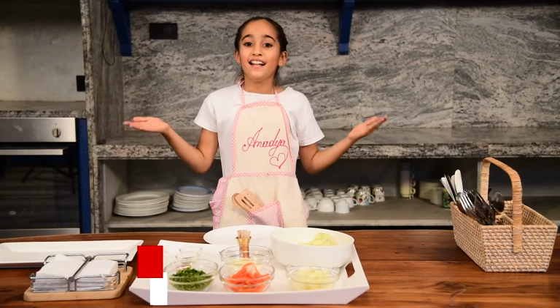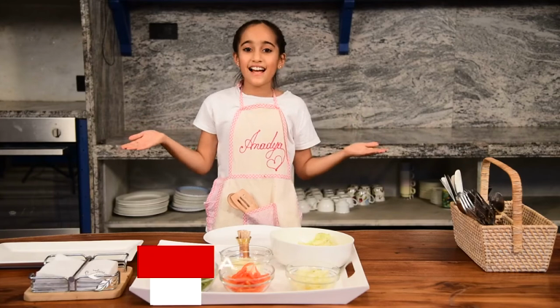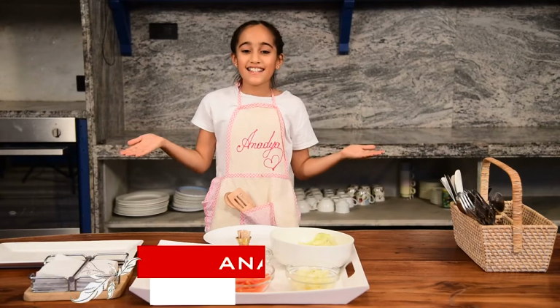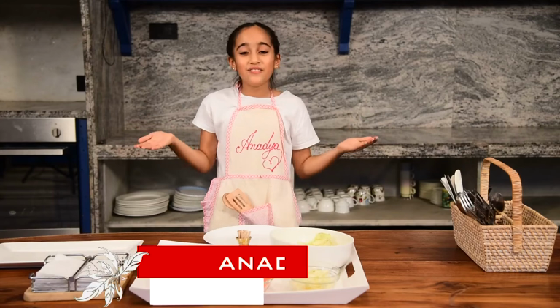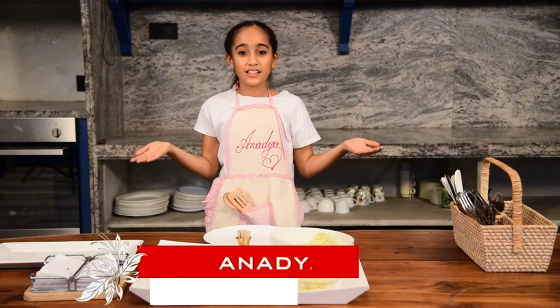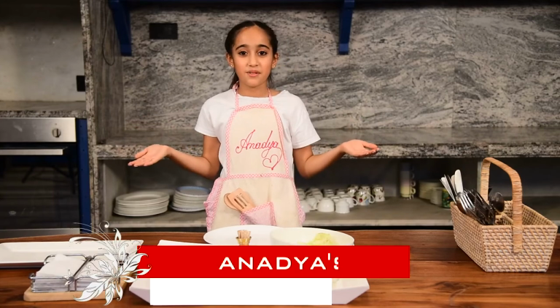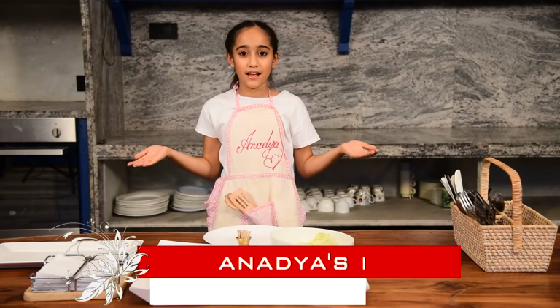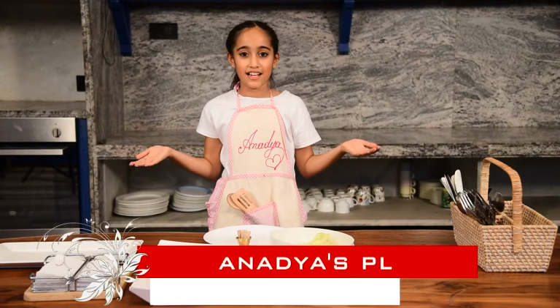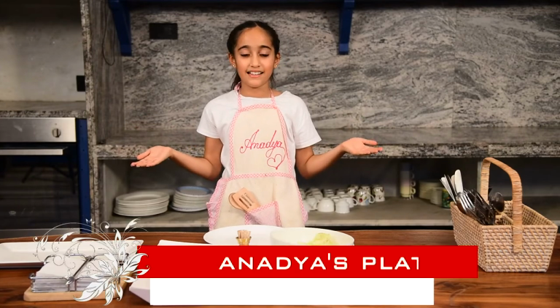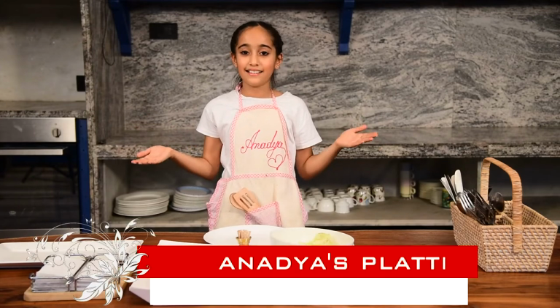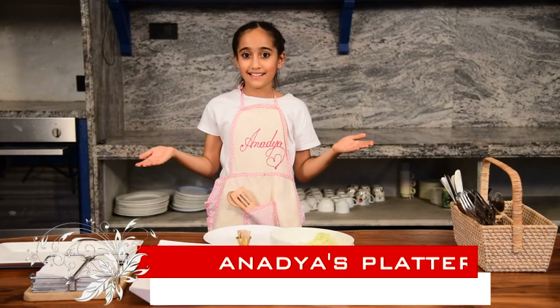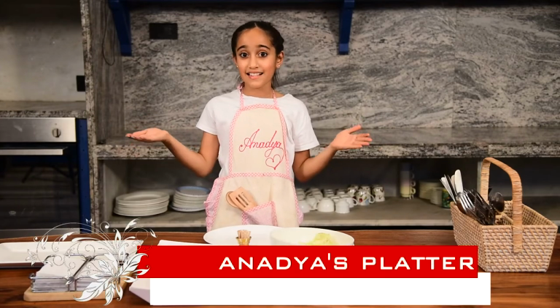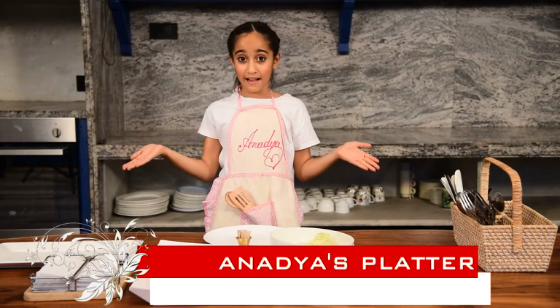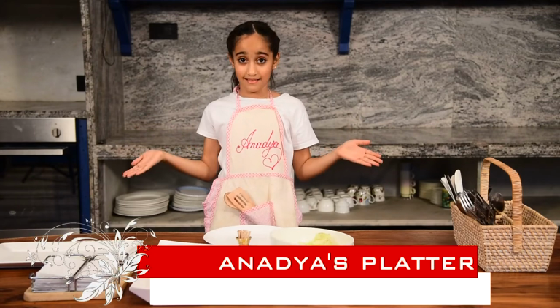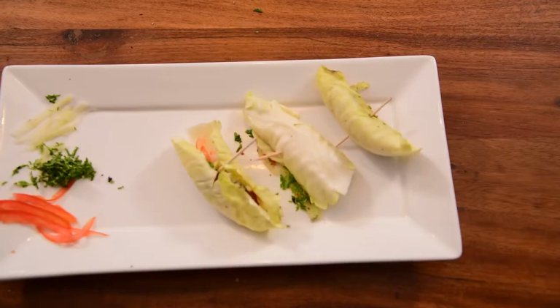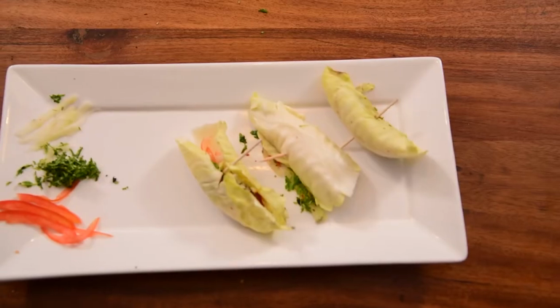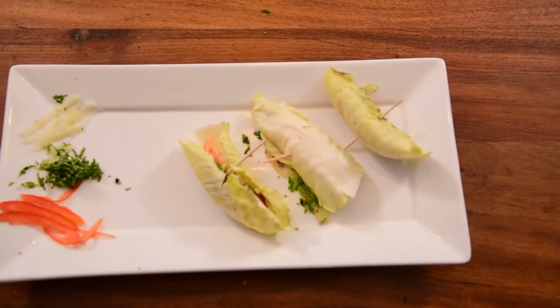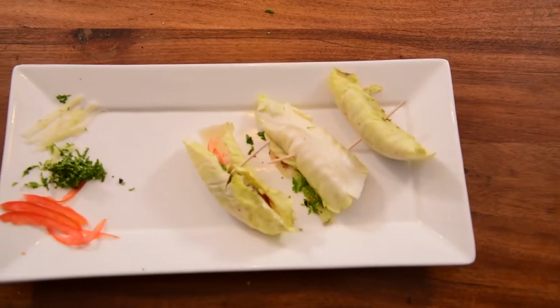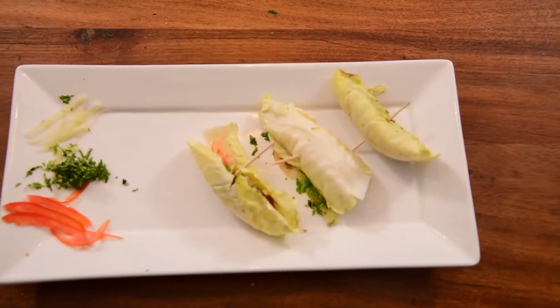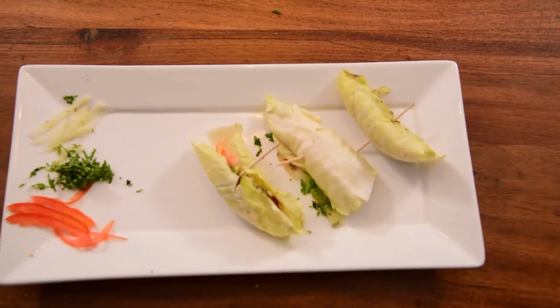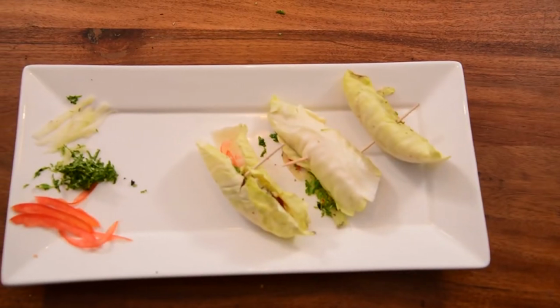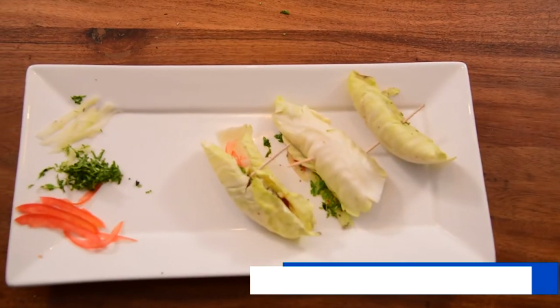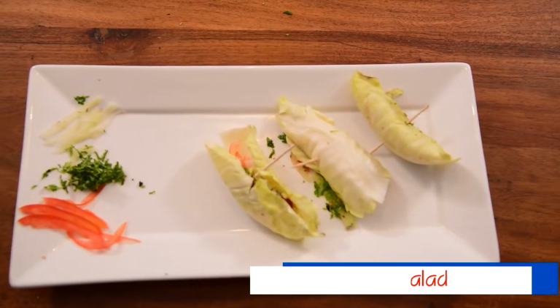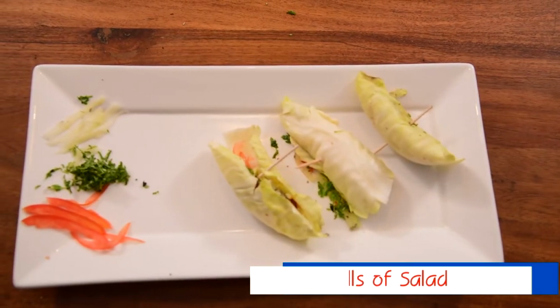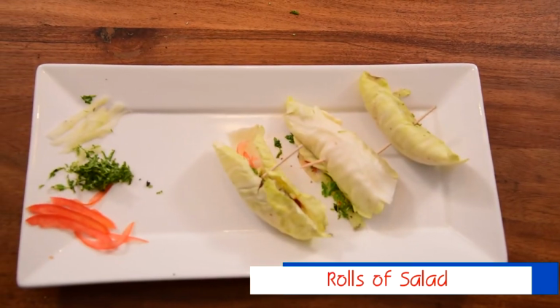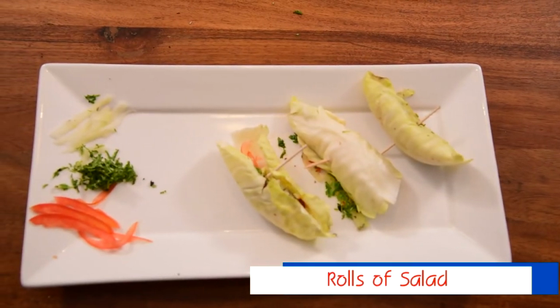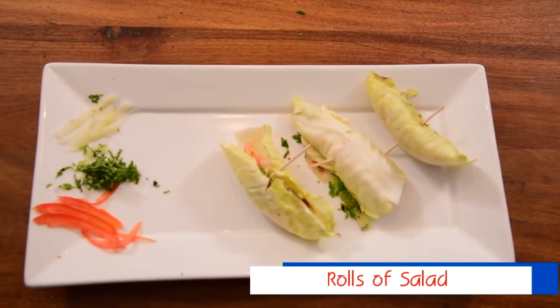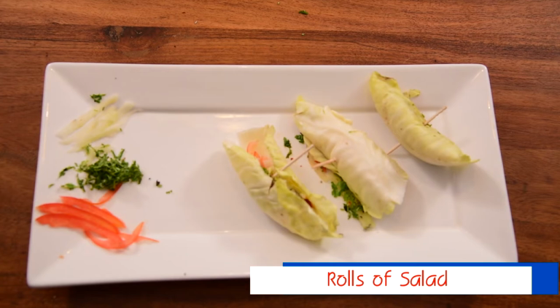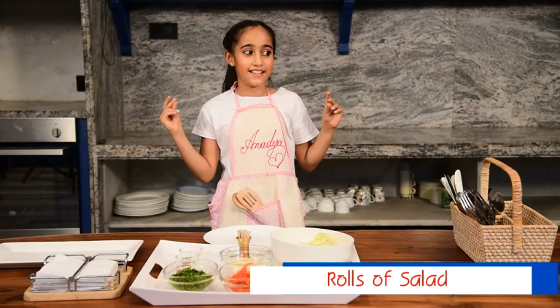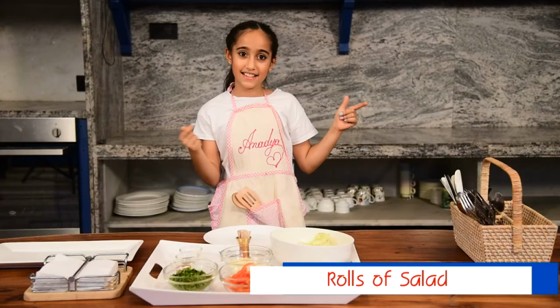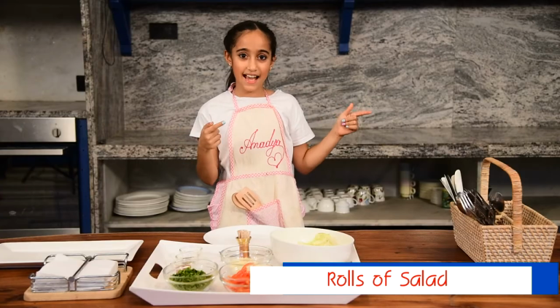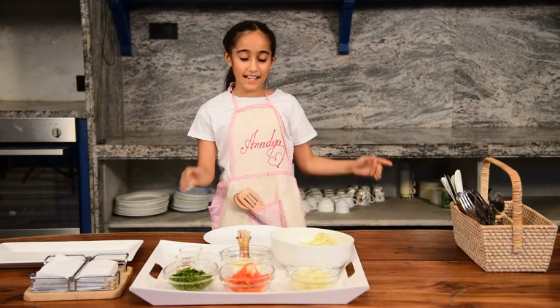Hello guys, welcome to my channel Anadha's Platter. Today we will make rolls of salad. So let's get started.